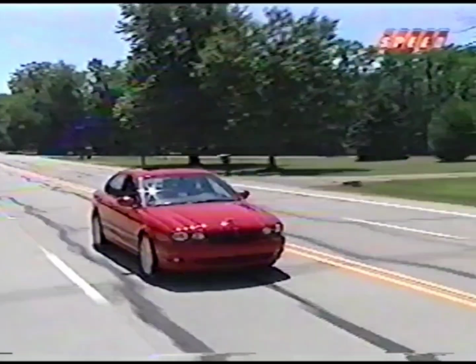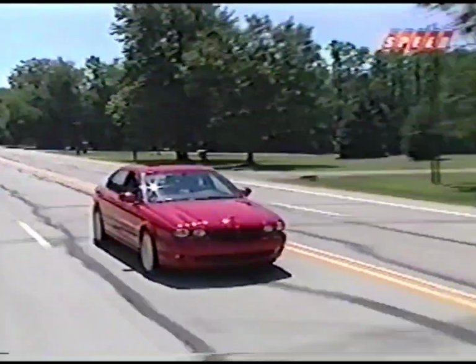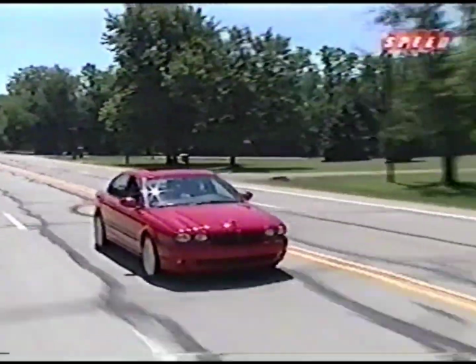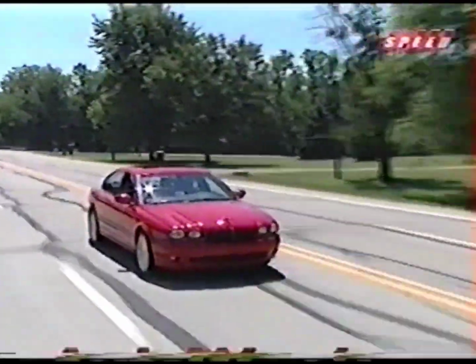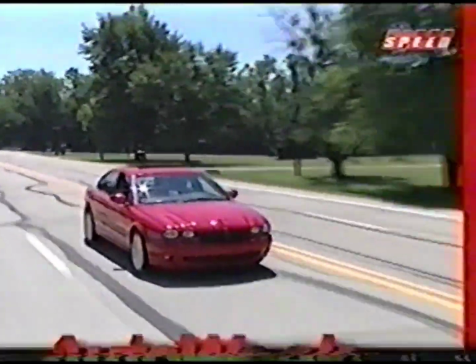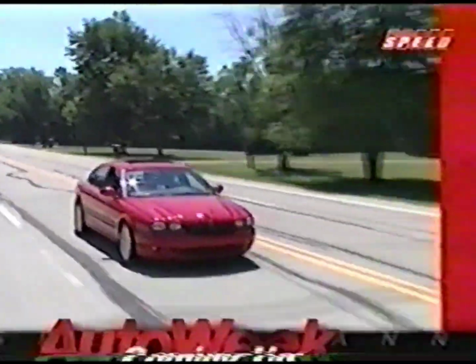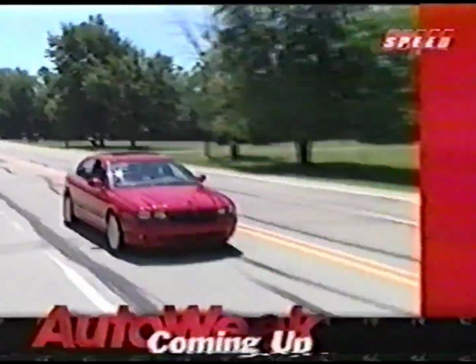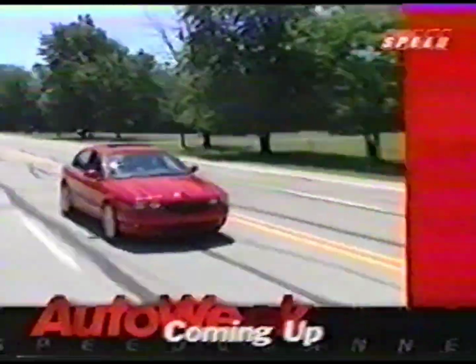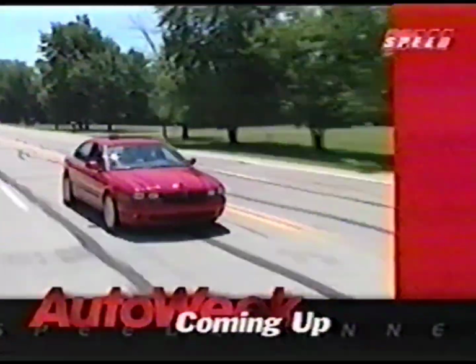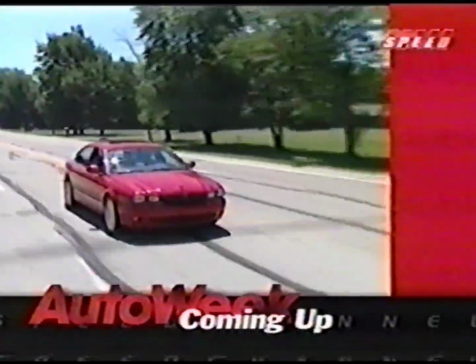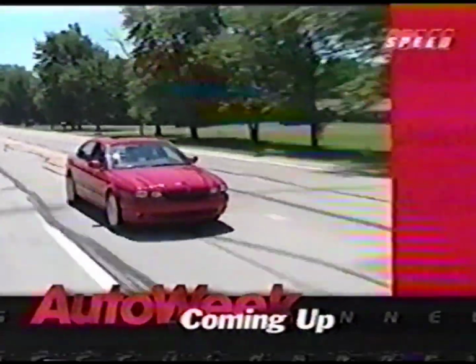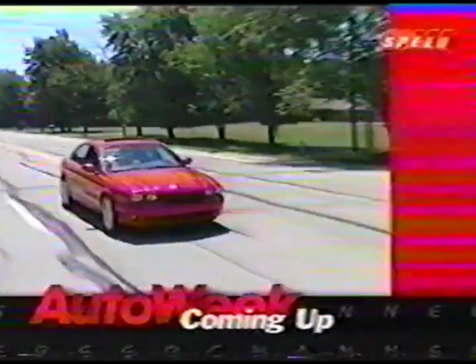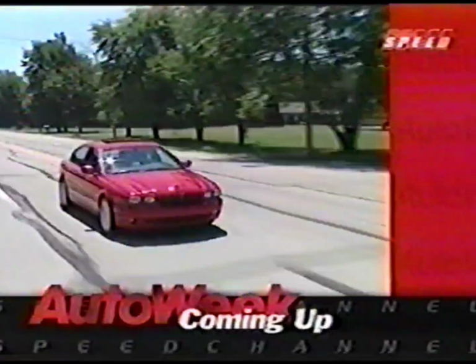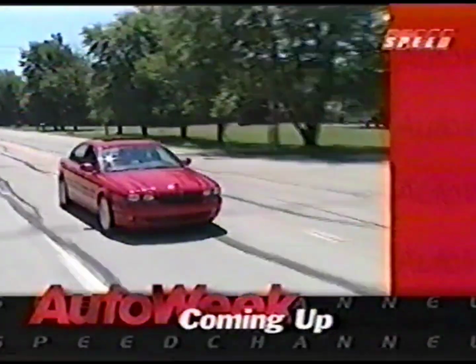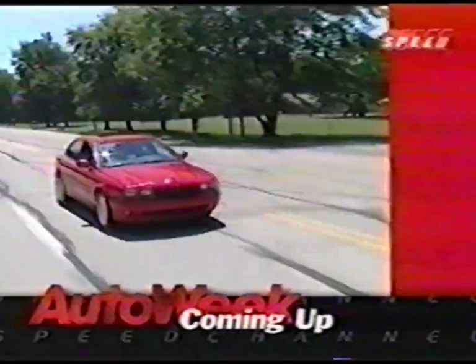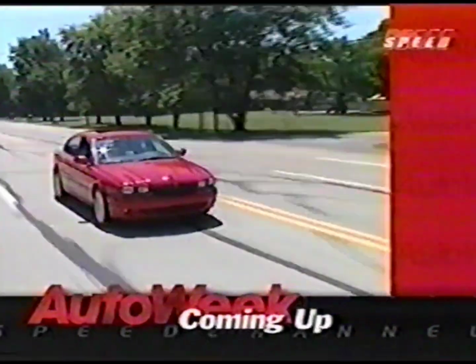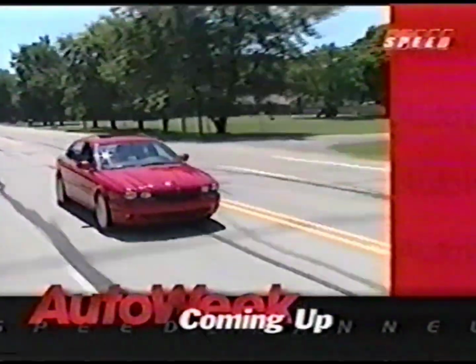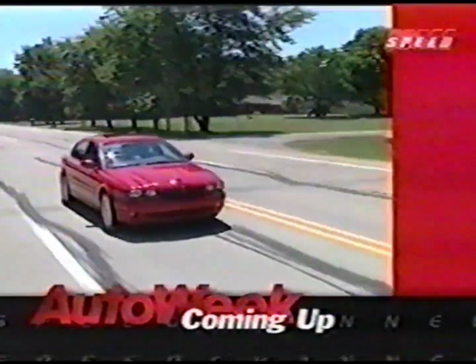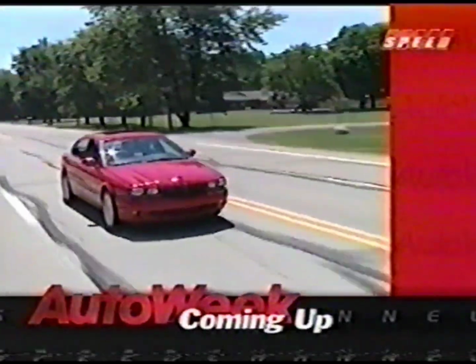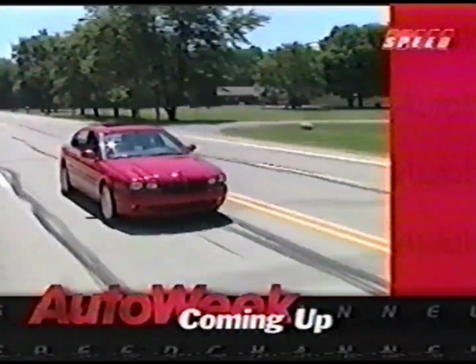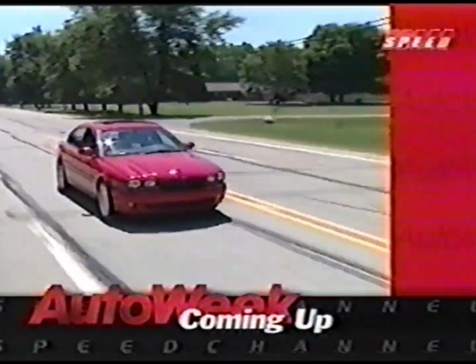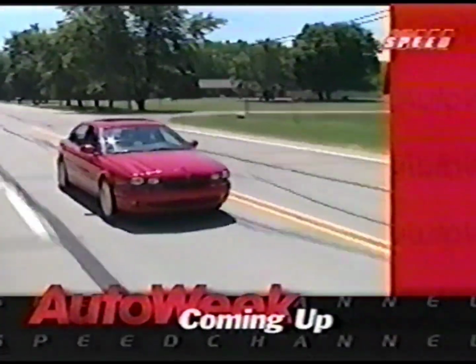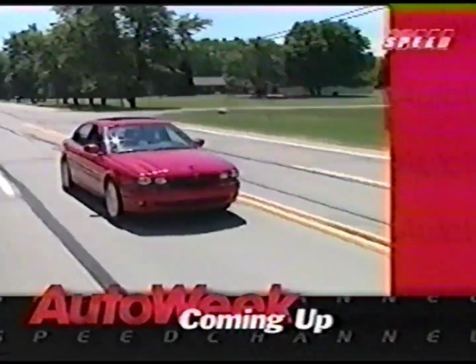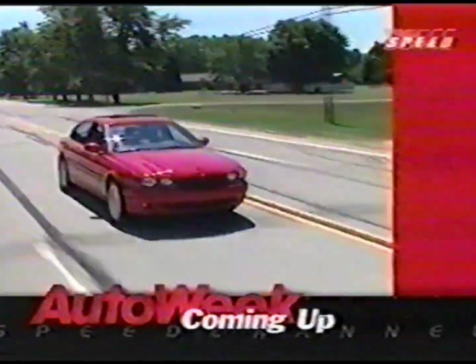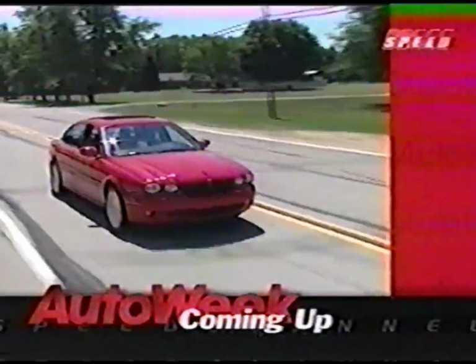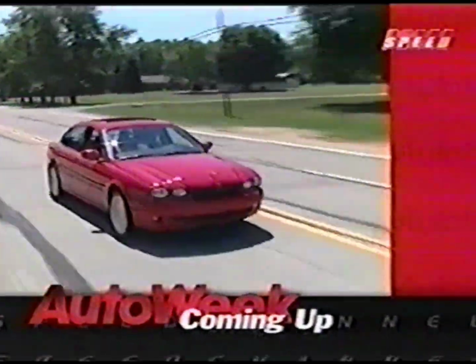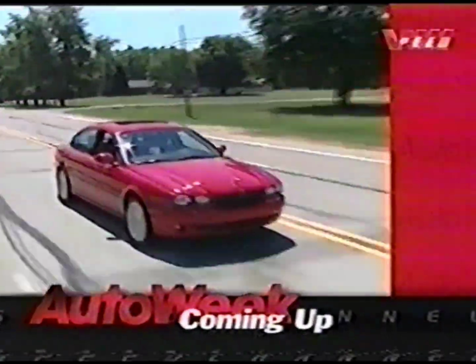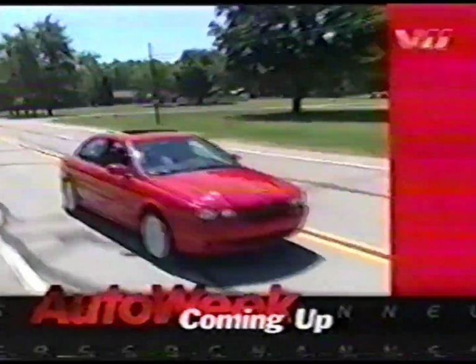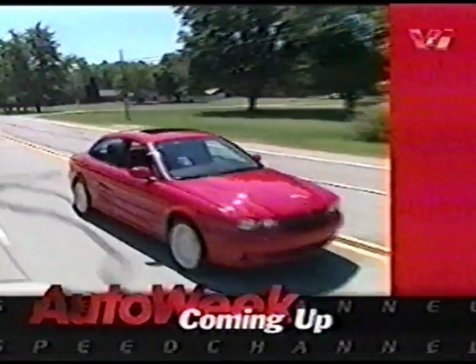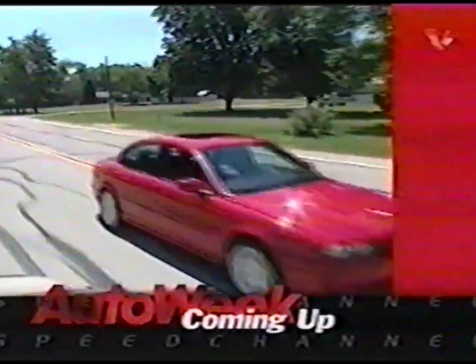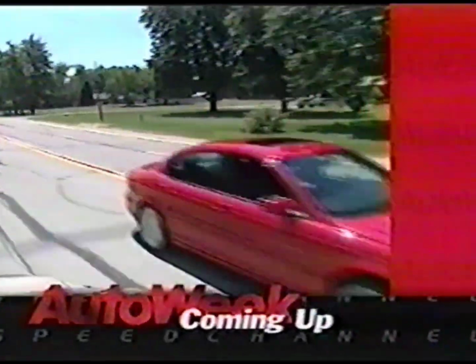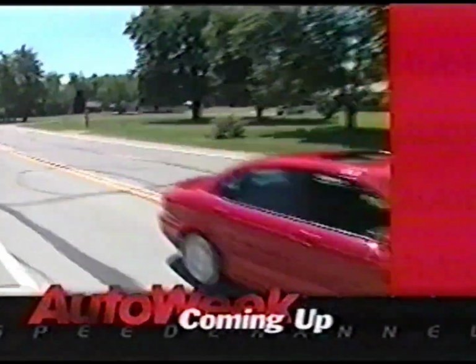Don't go away, because we'll be right back to do the math and solve for X with the Jaguar X-Type.